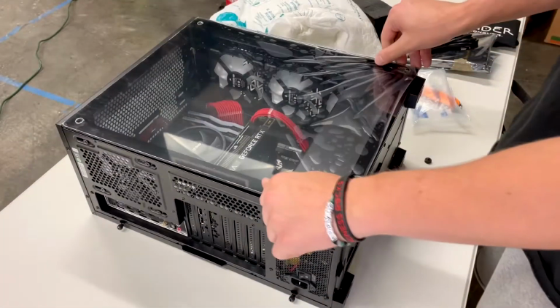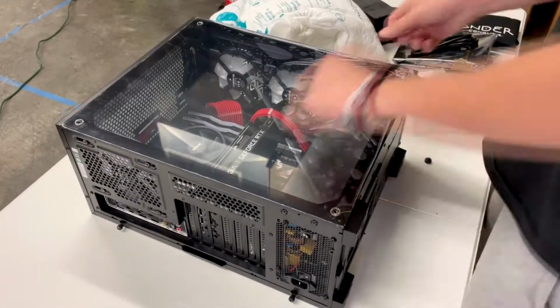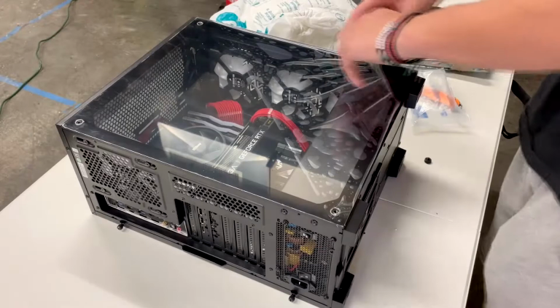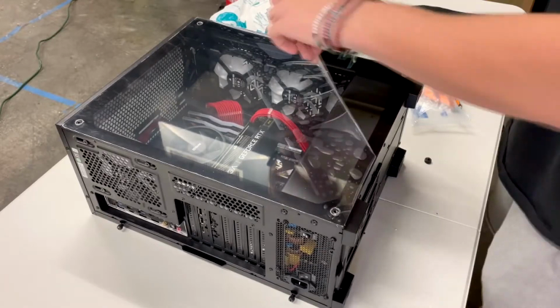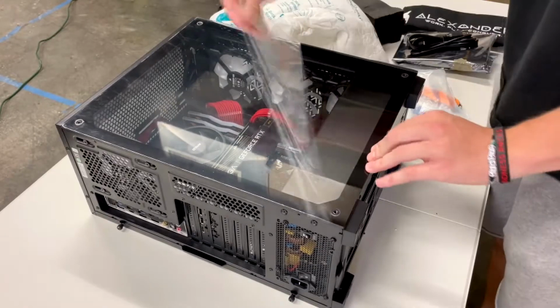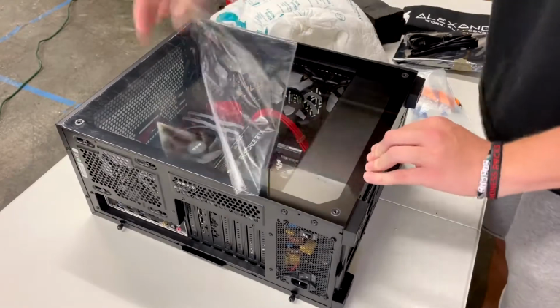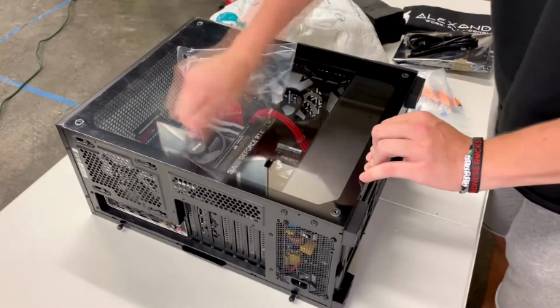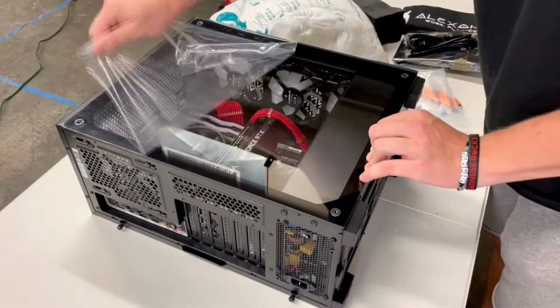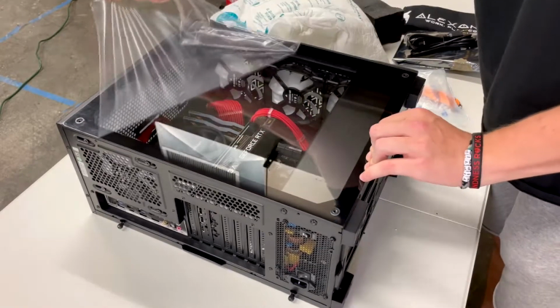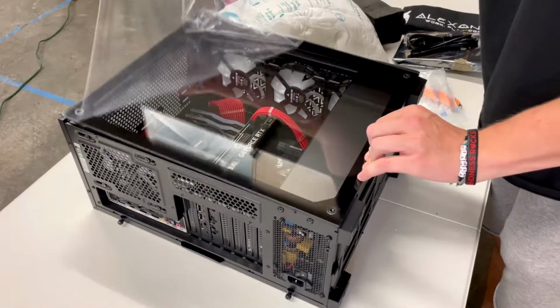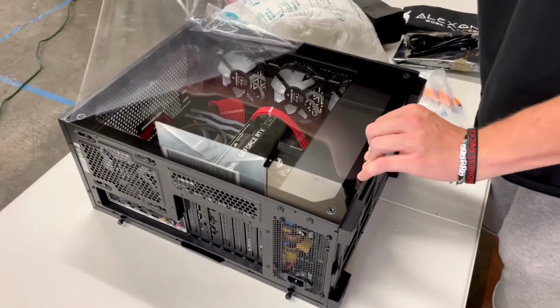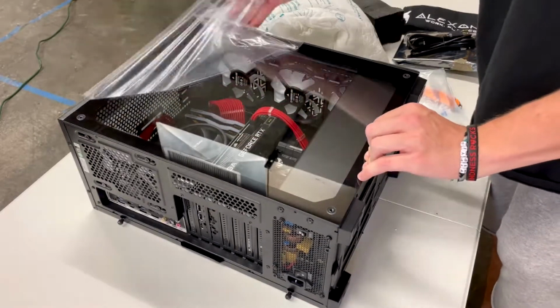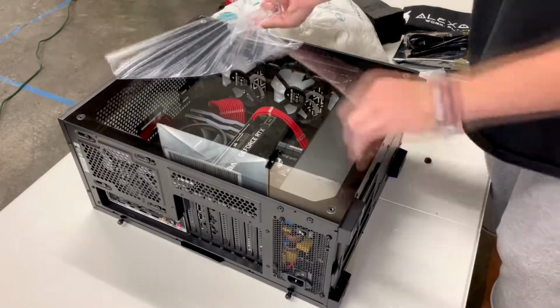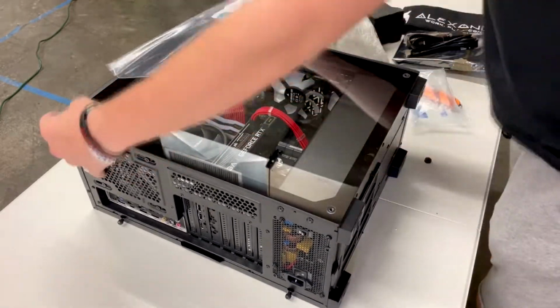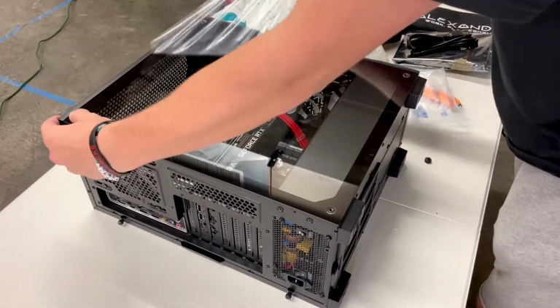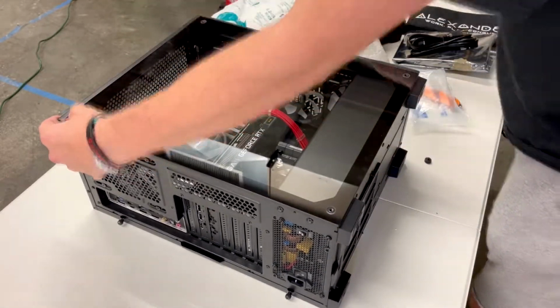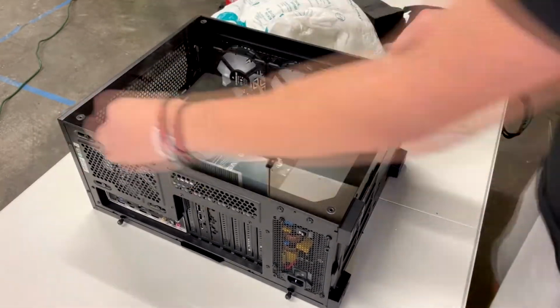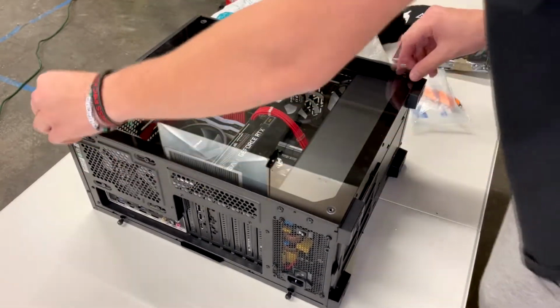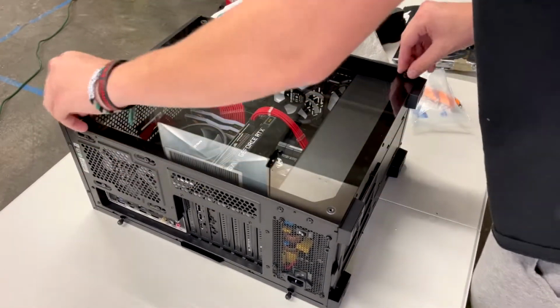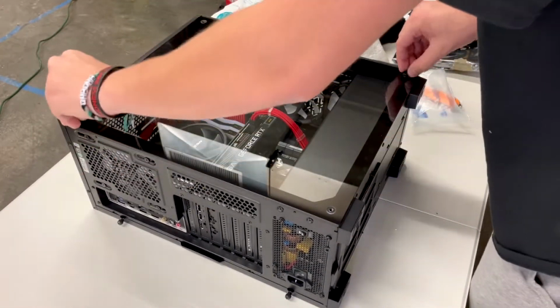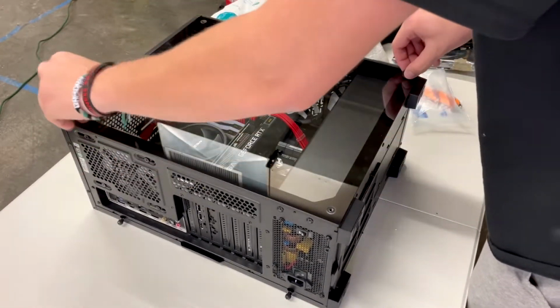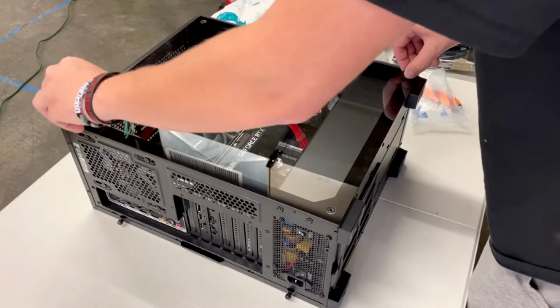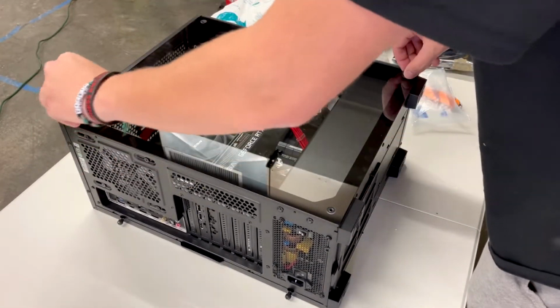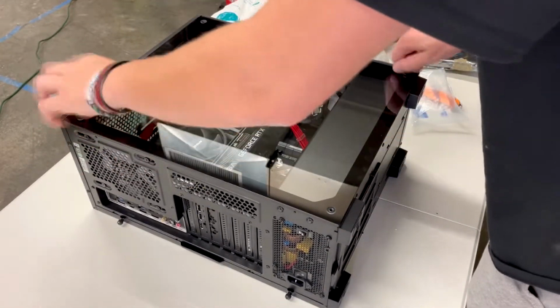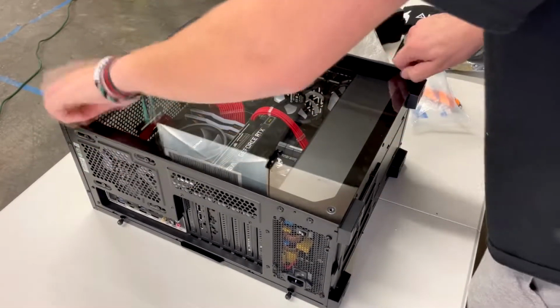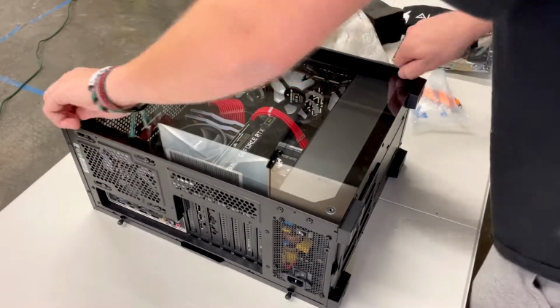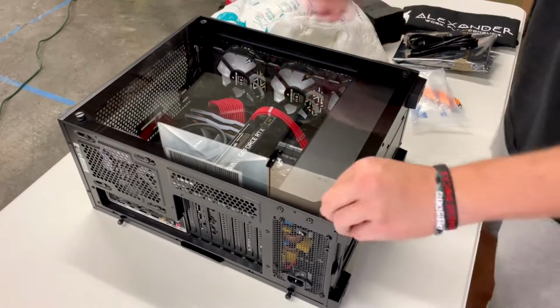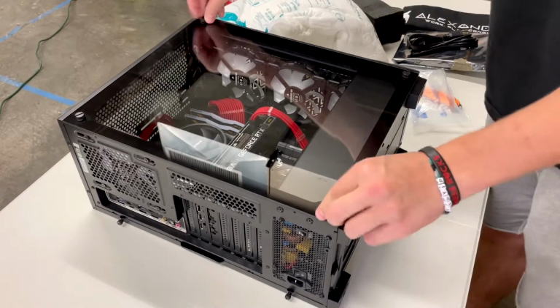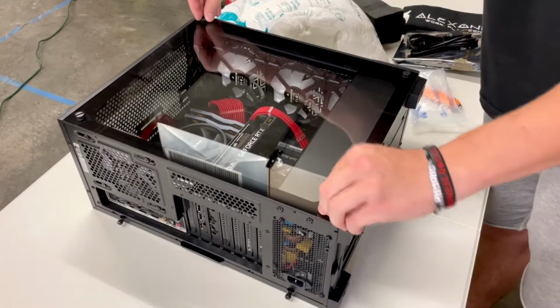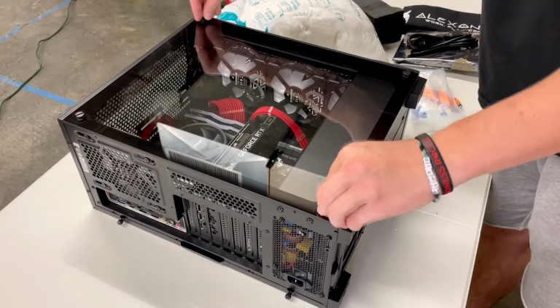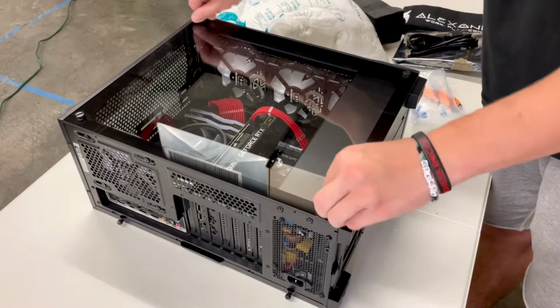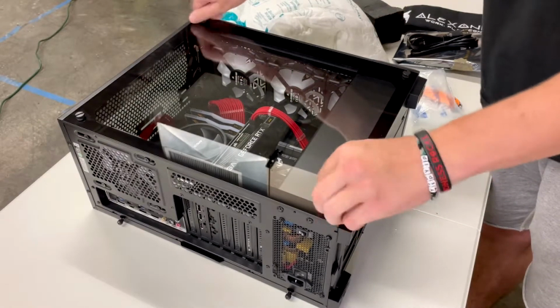Now that you've got your foam out, you can put your front glass back on, screw it back down, and connect it to a monitor.